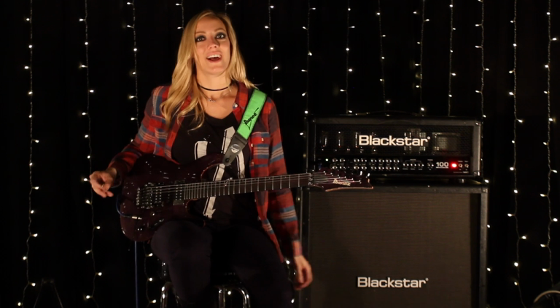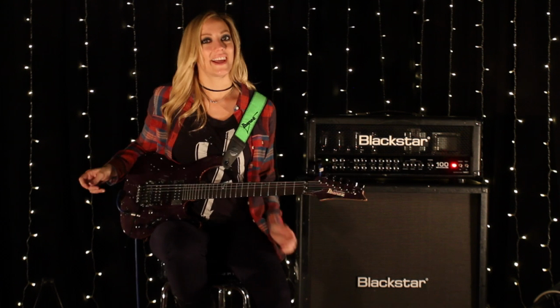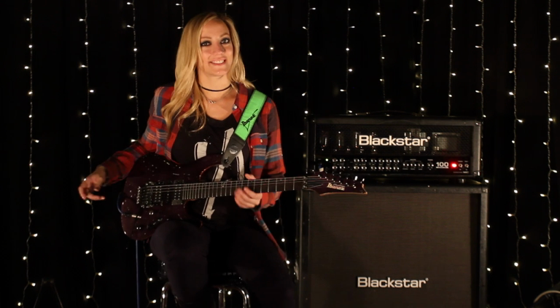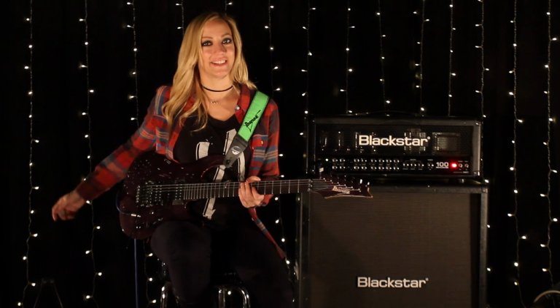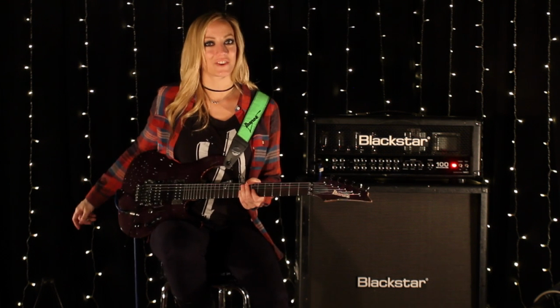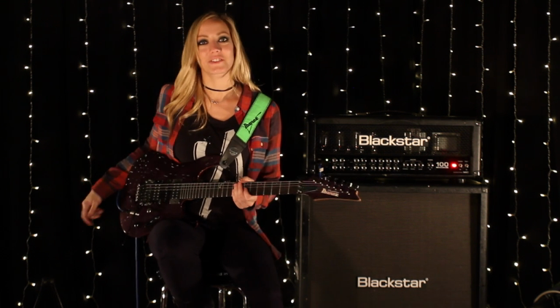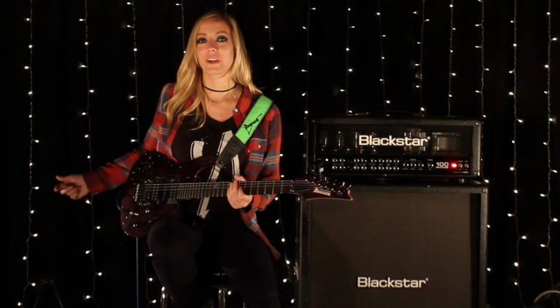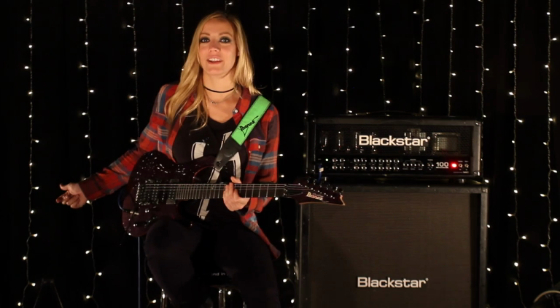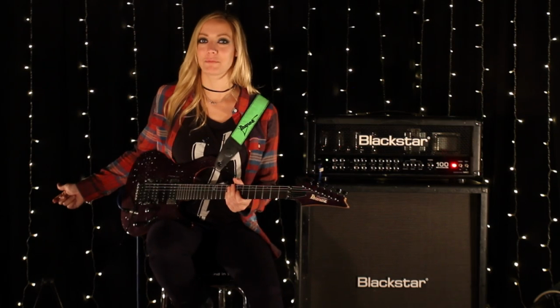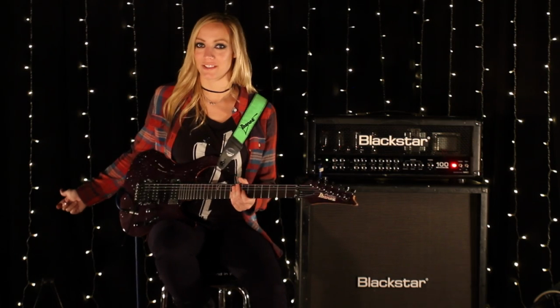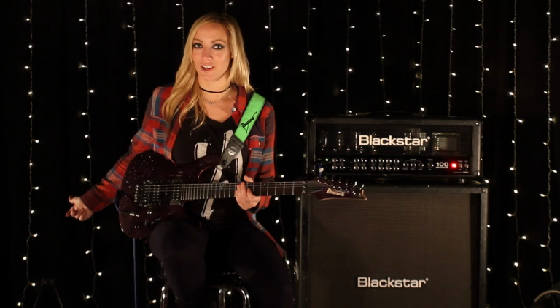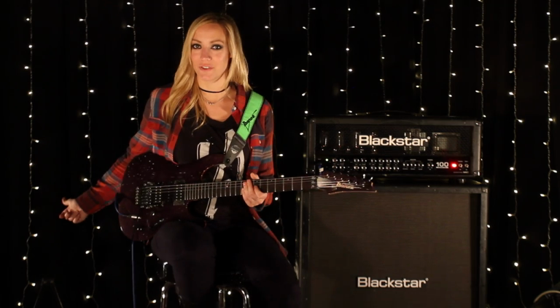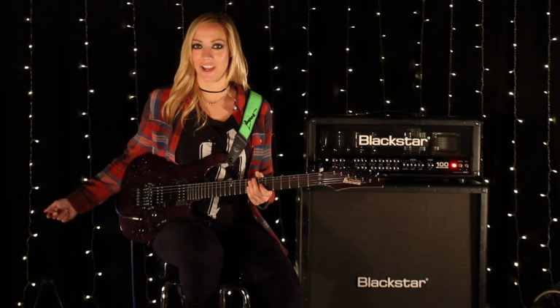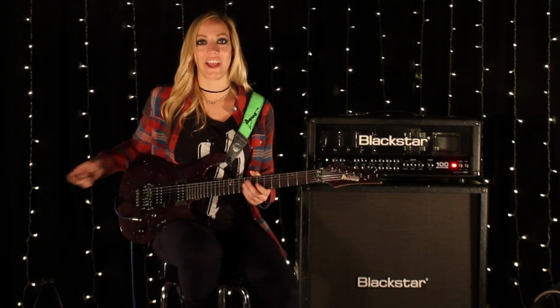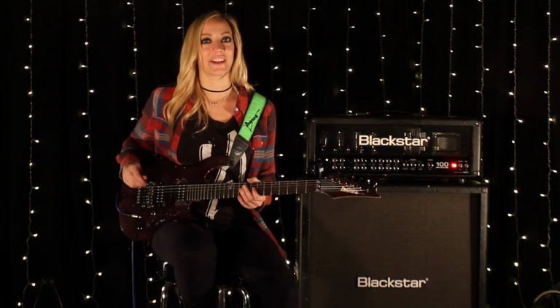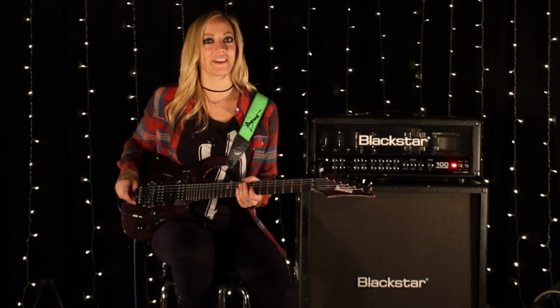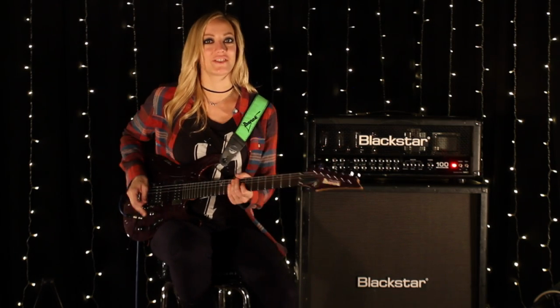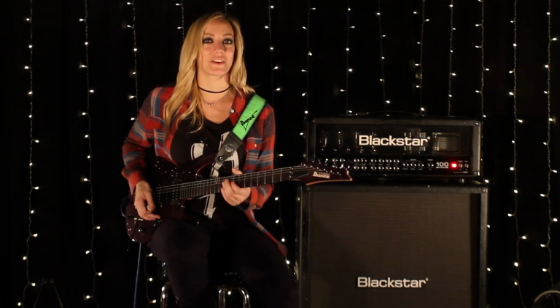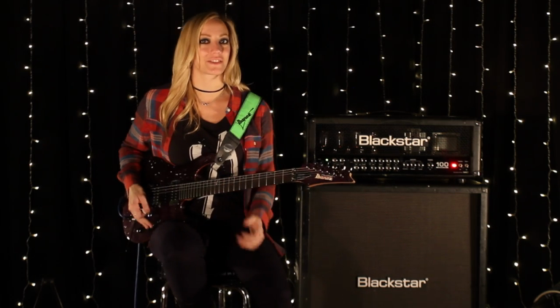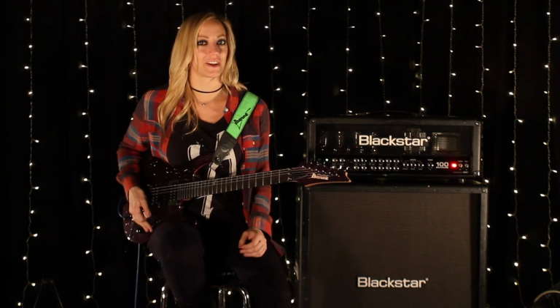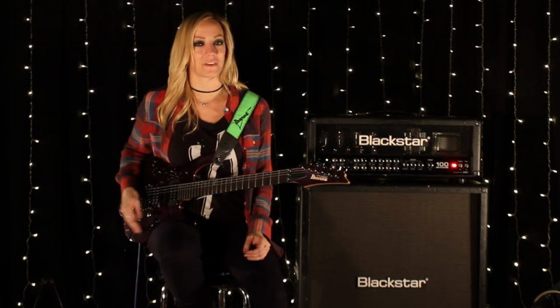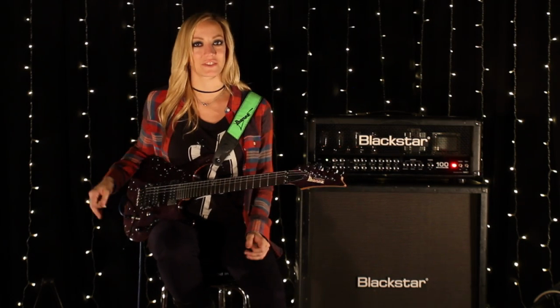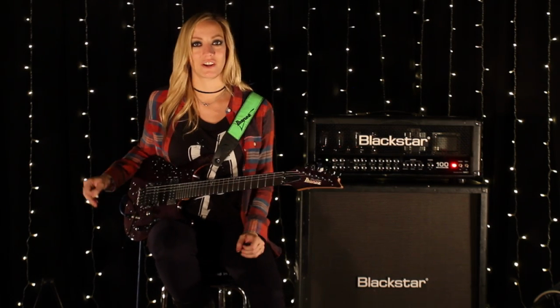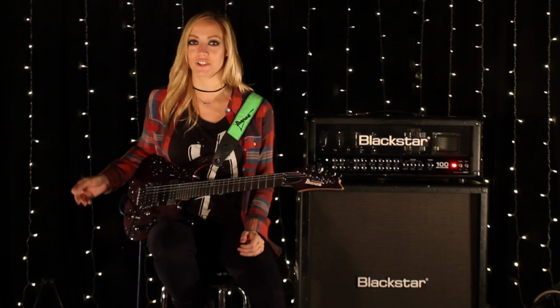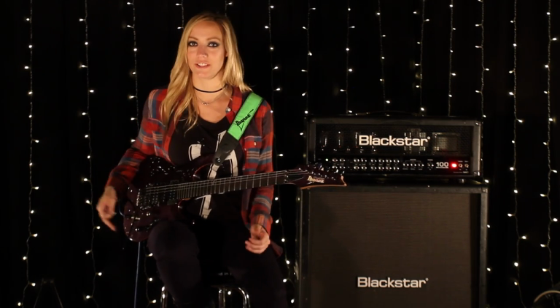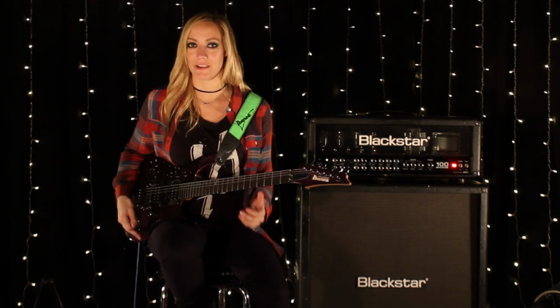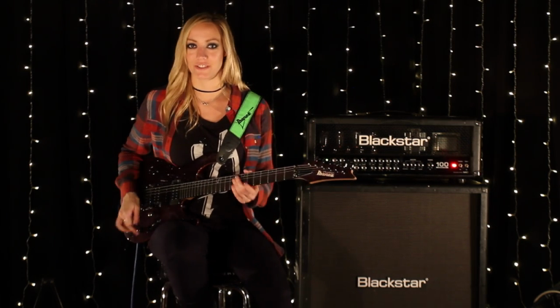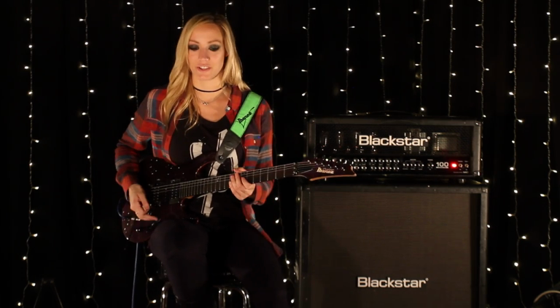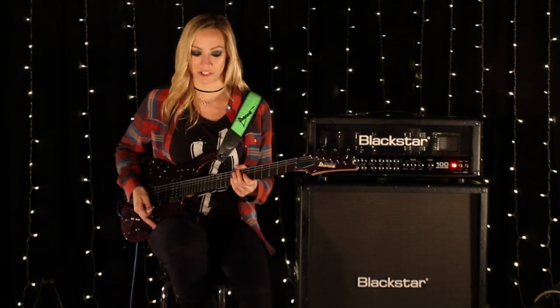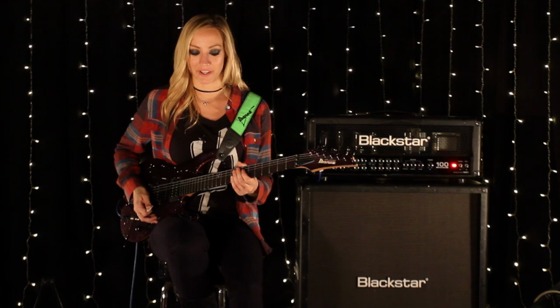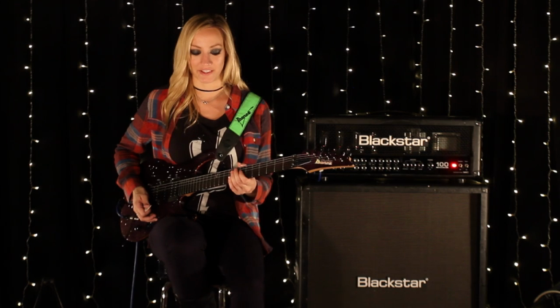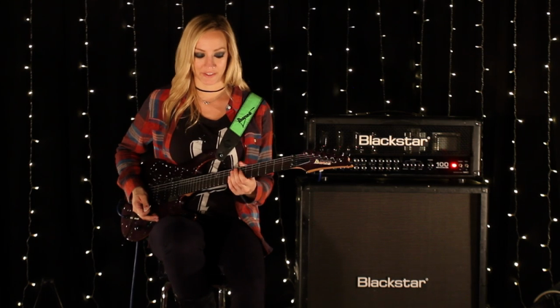Hi, this is Nita Strauss. We're here today at Blackstar UK, and I thought I'd show you guys a riff from the song Dirty Diamonds. It goes a little bit like this.